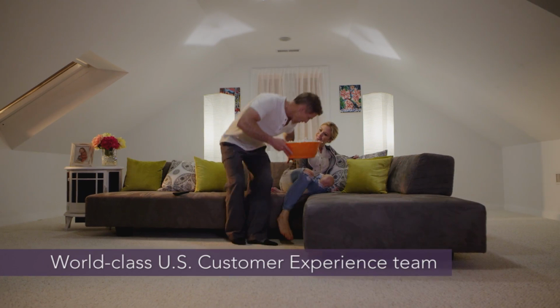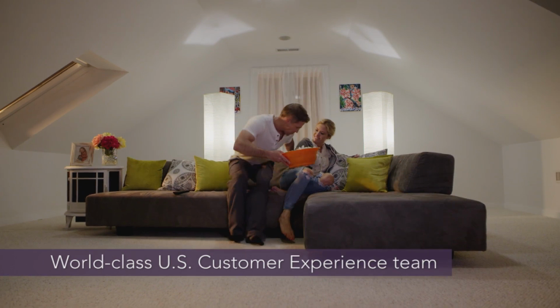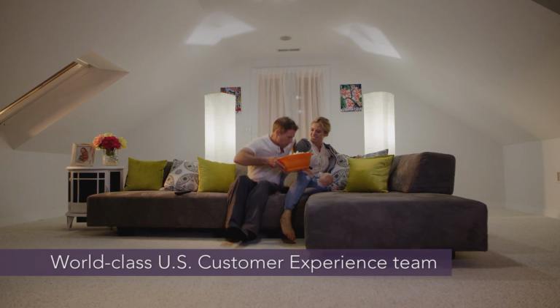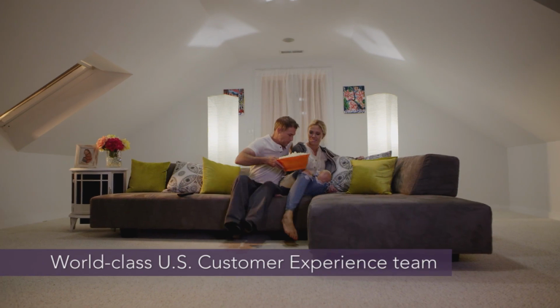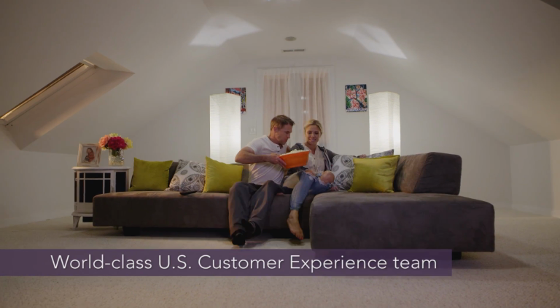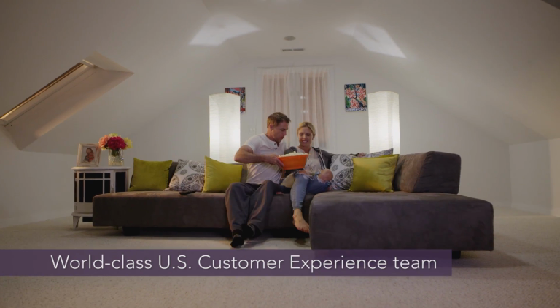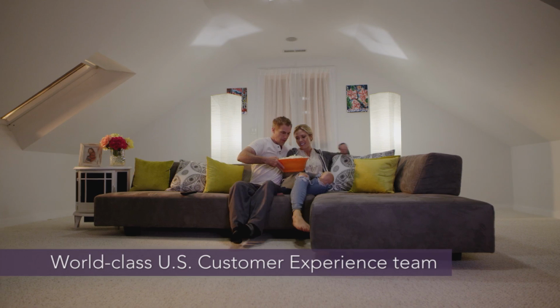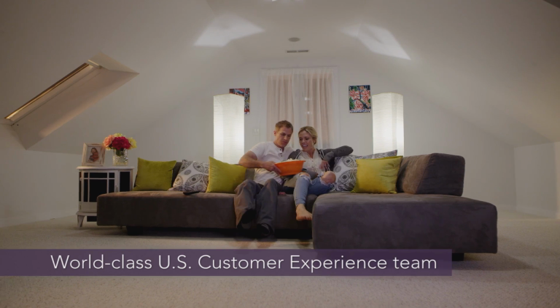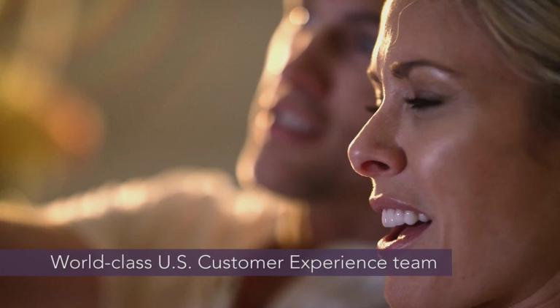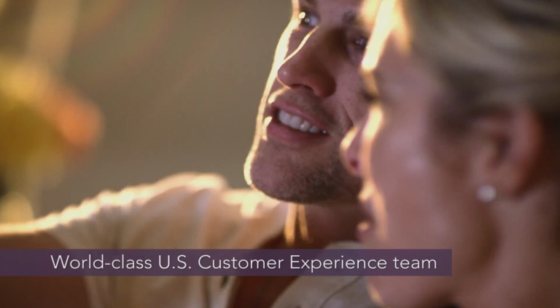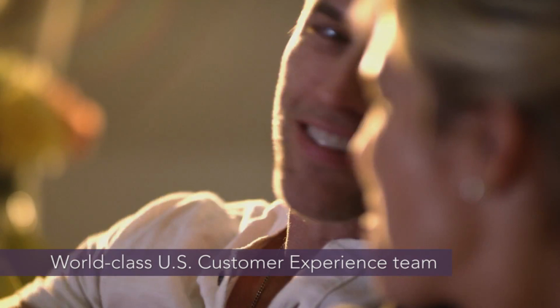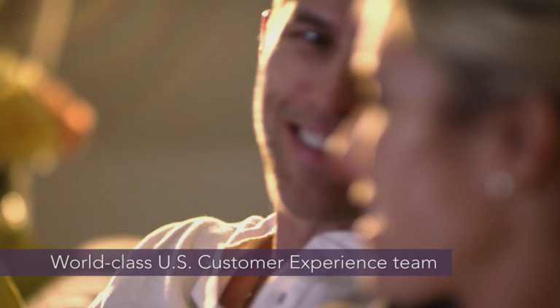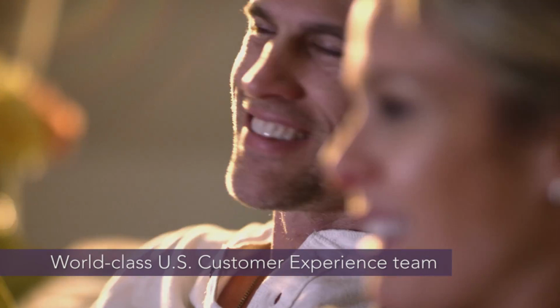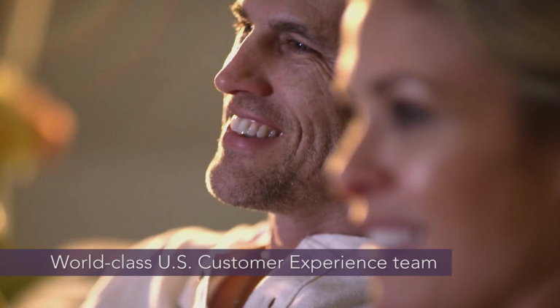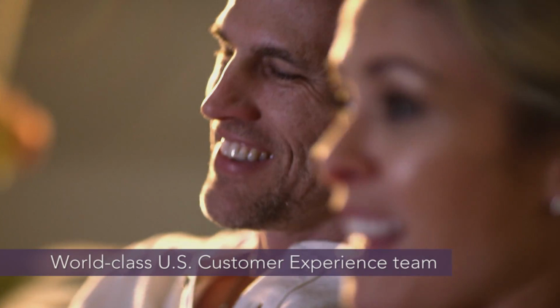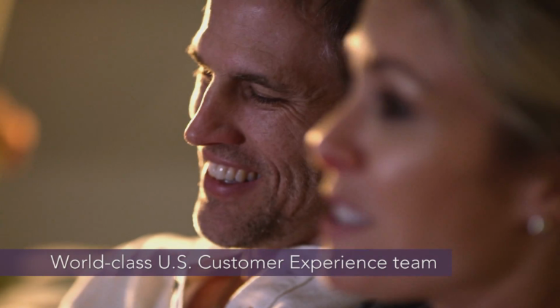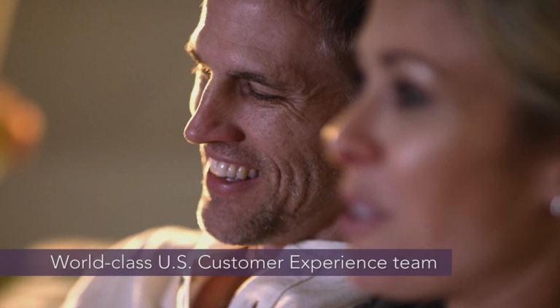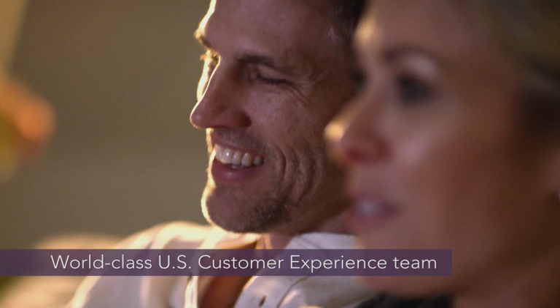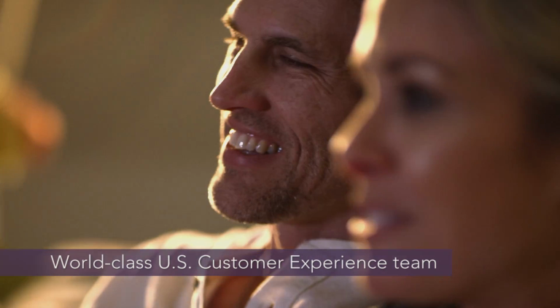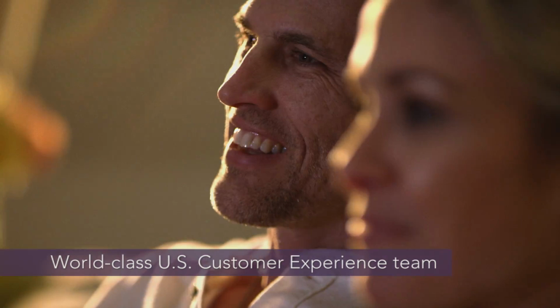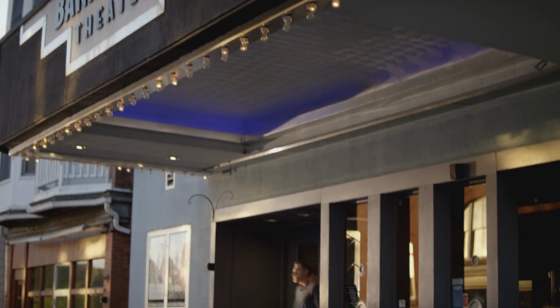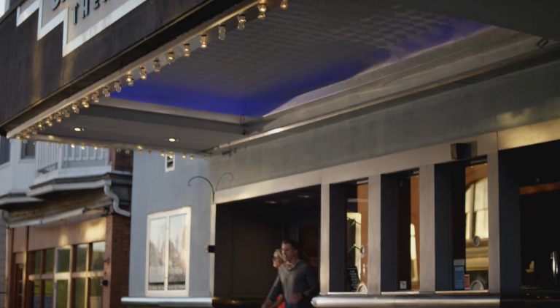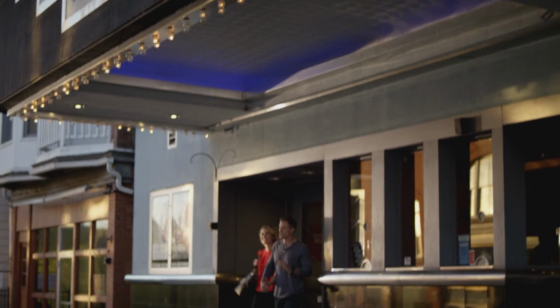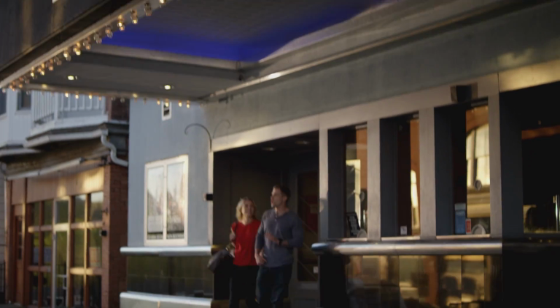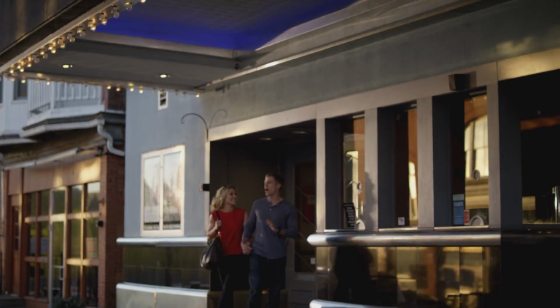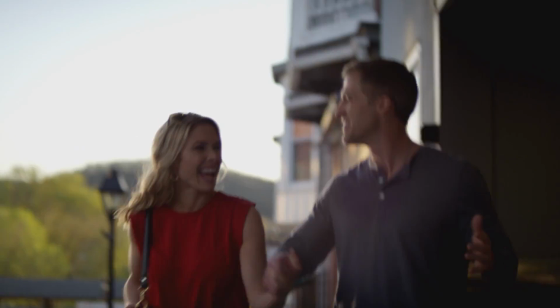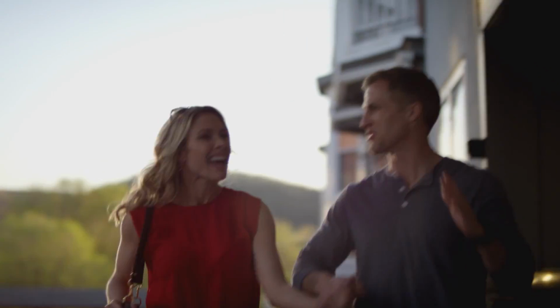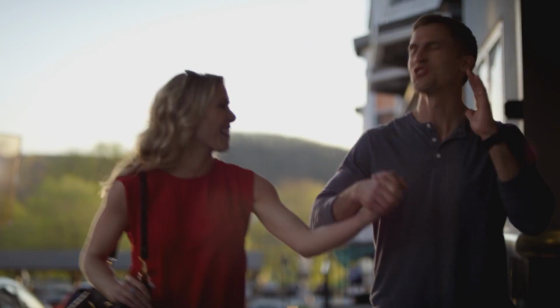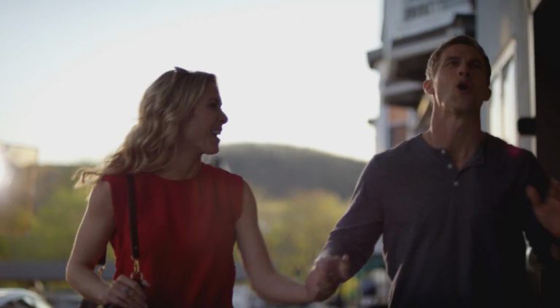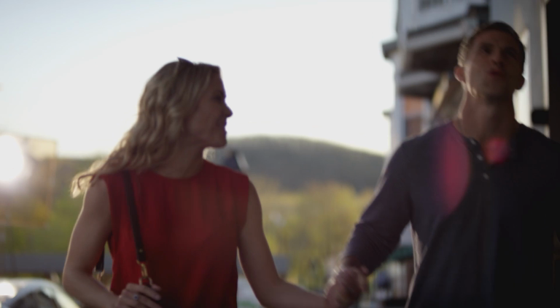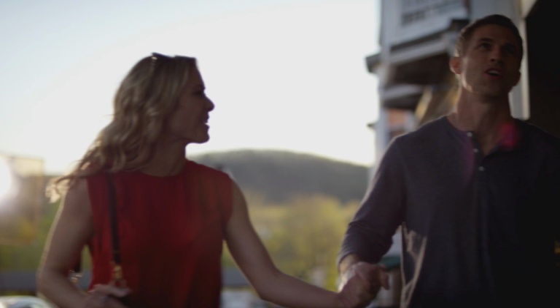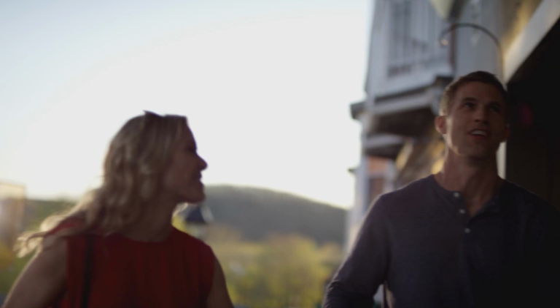iDevices products are fully backed by our expert customer experience team. Personalize your home whenever and wherever you are.